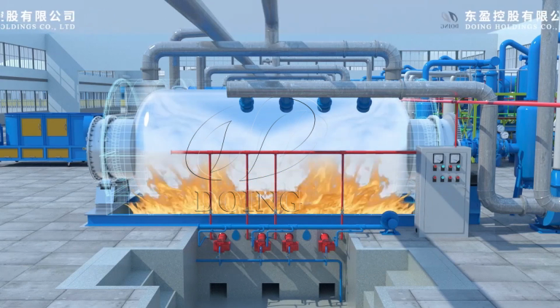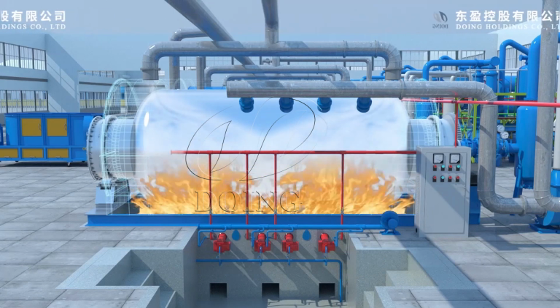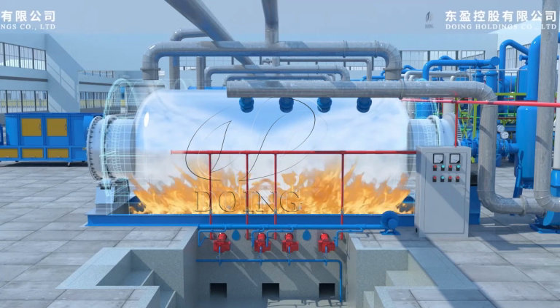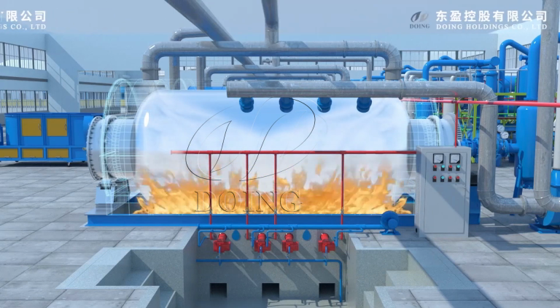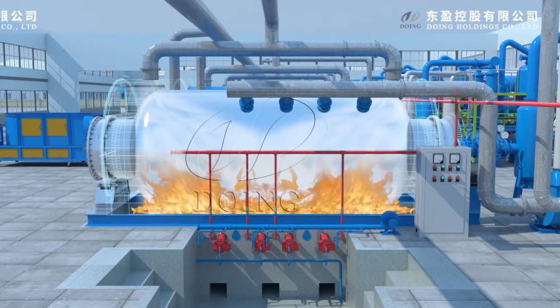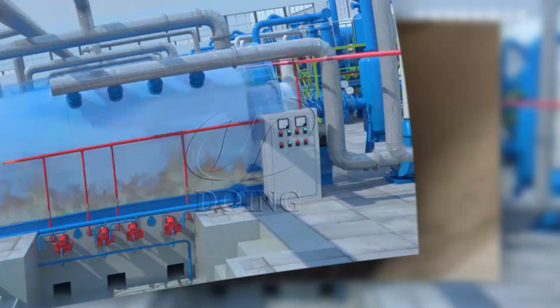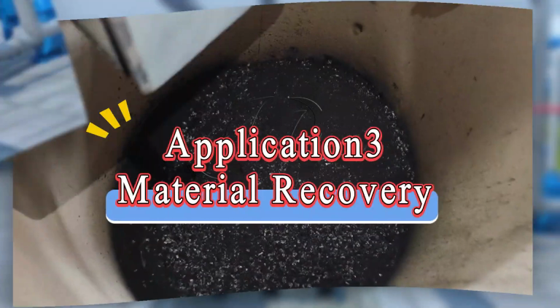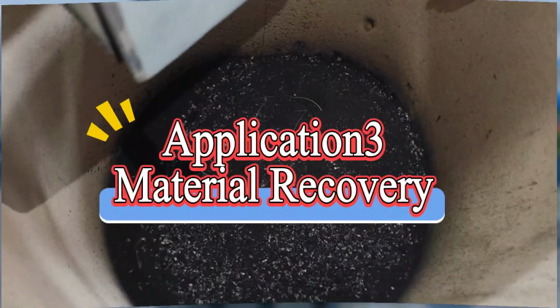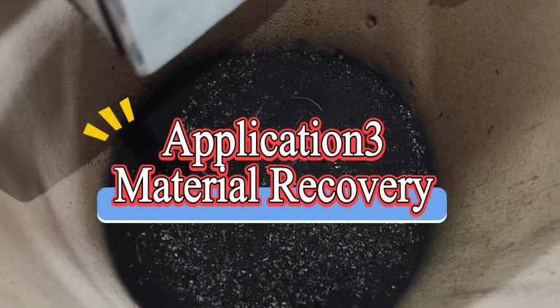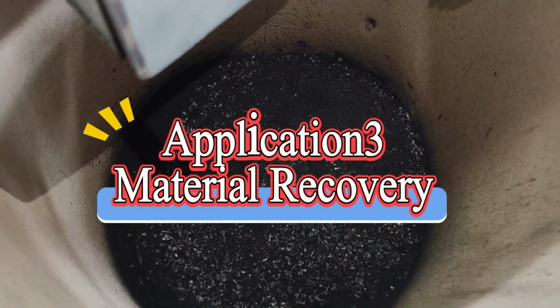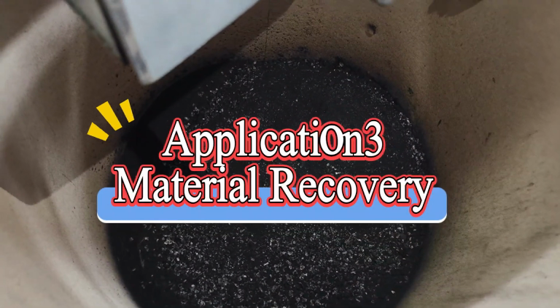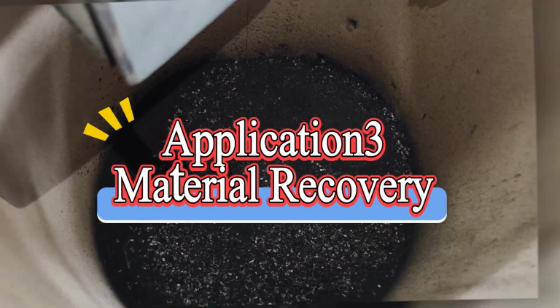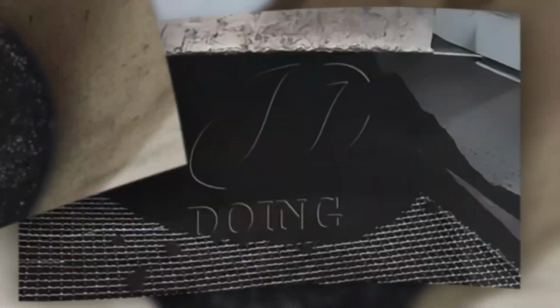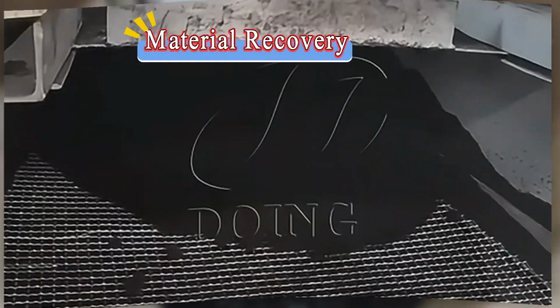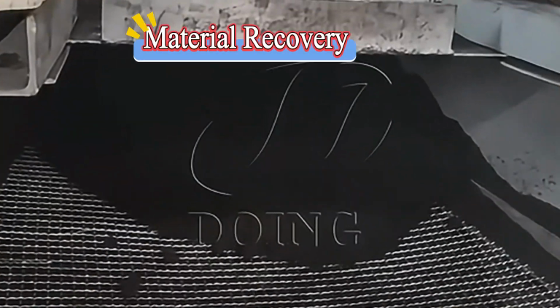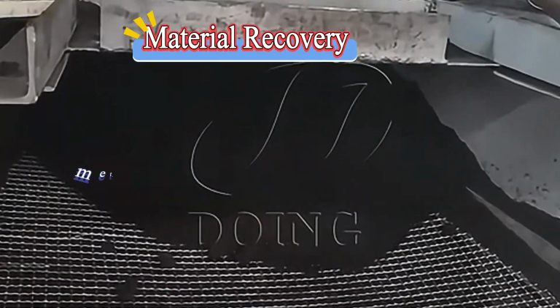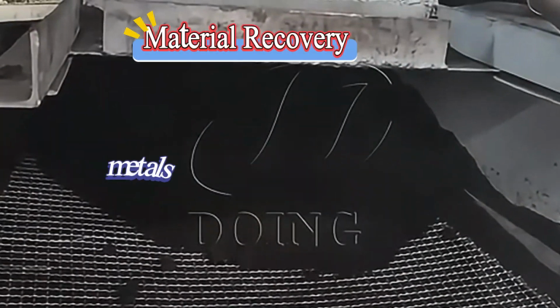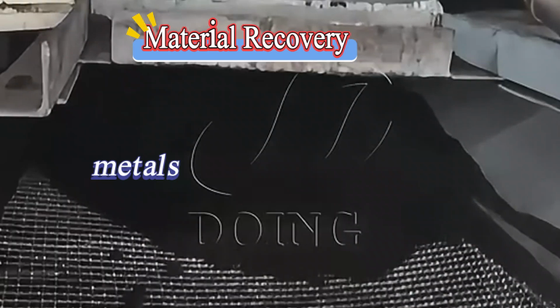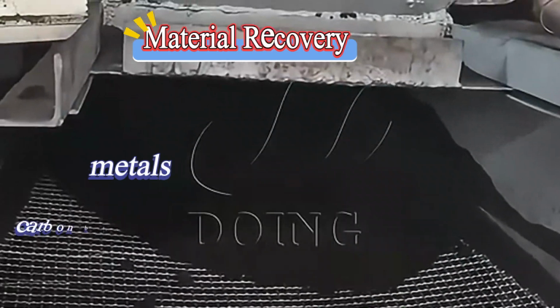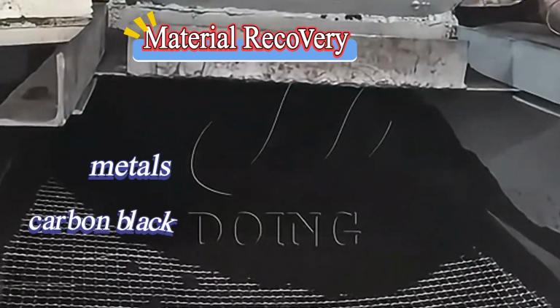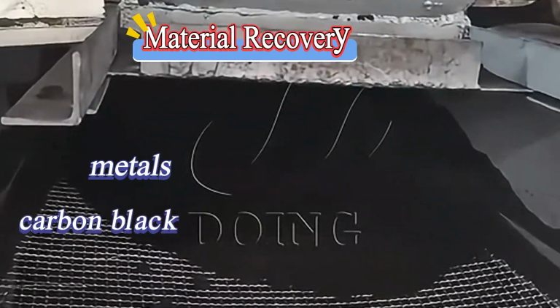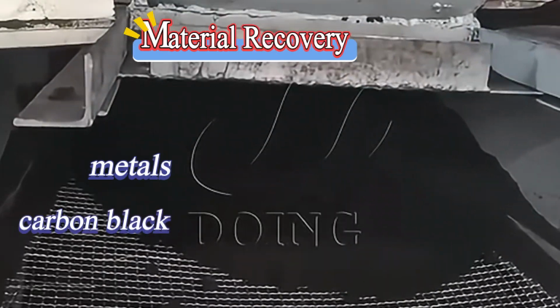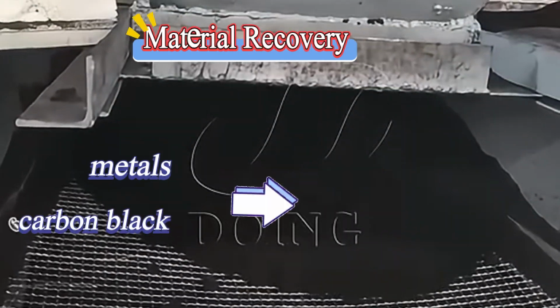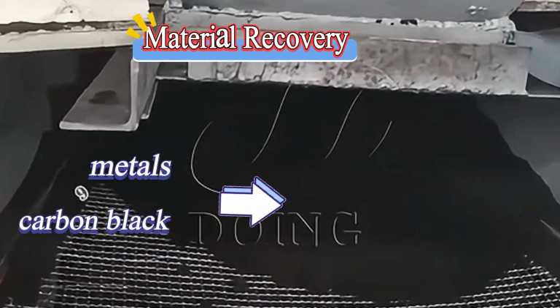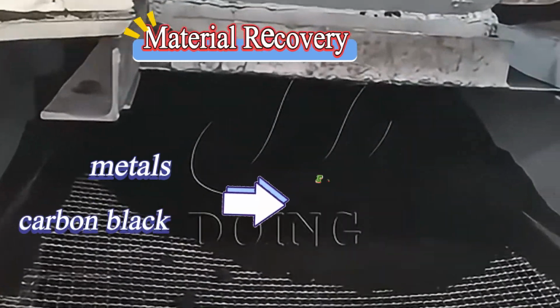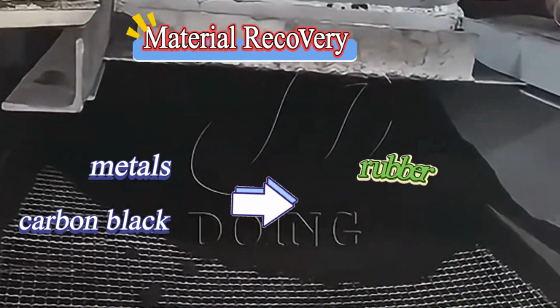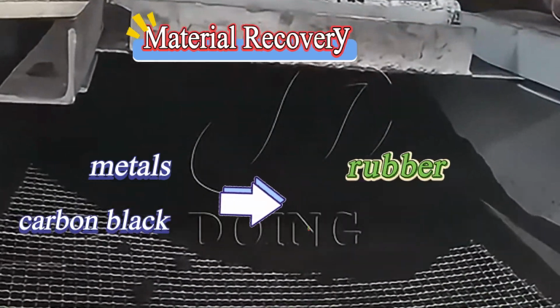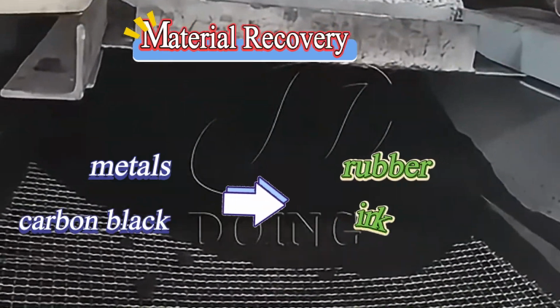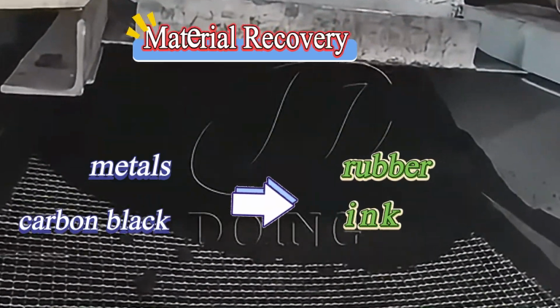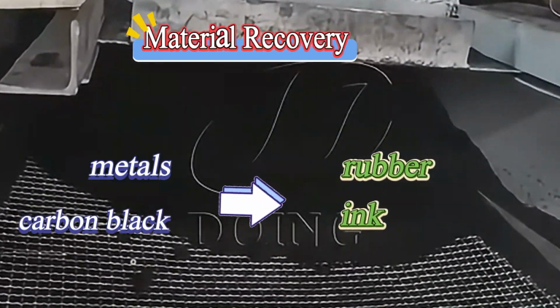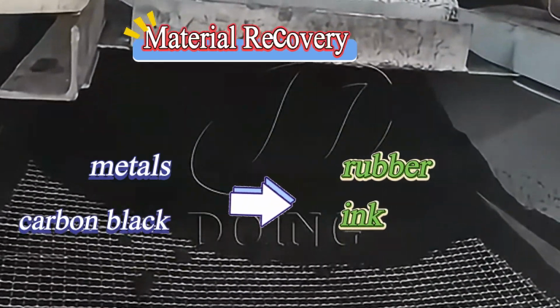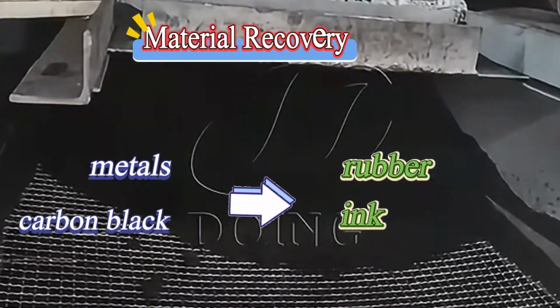The third one is material recovery. Pyrolysis recovers metals and carbon black for rubber and ink production.